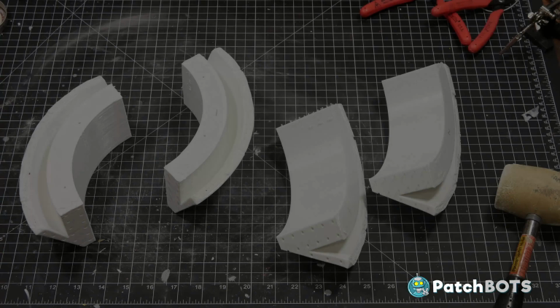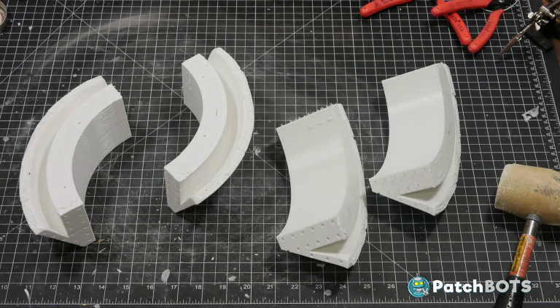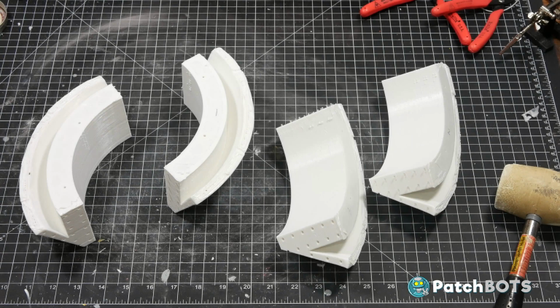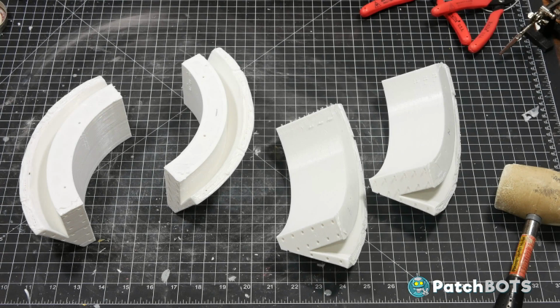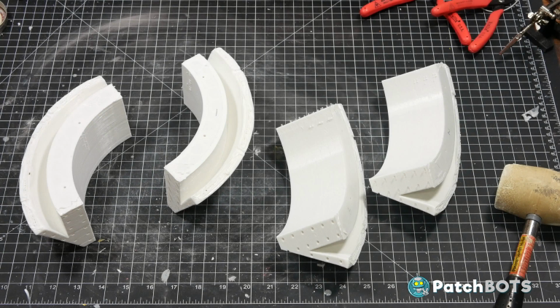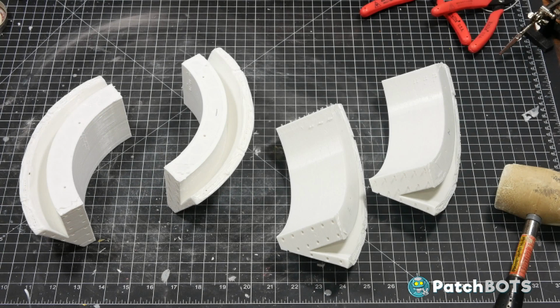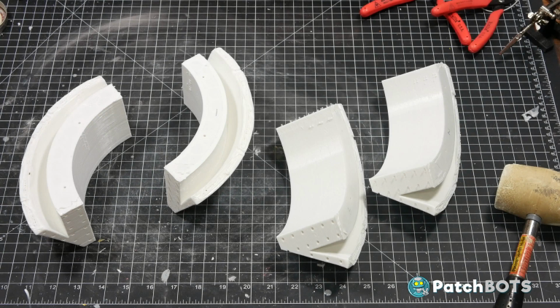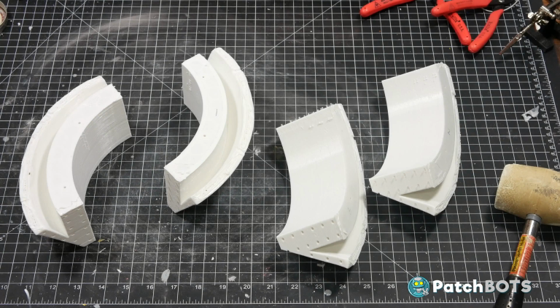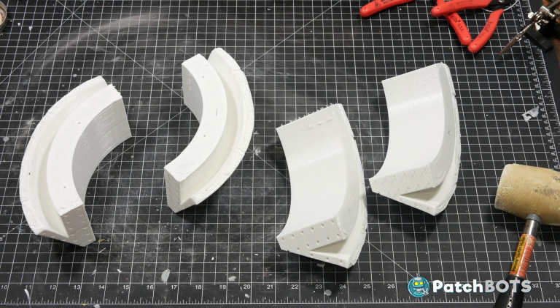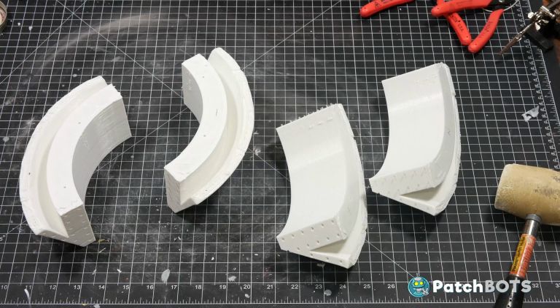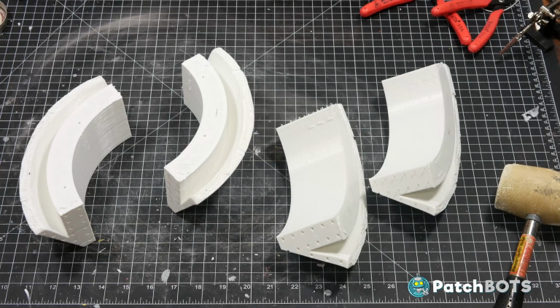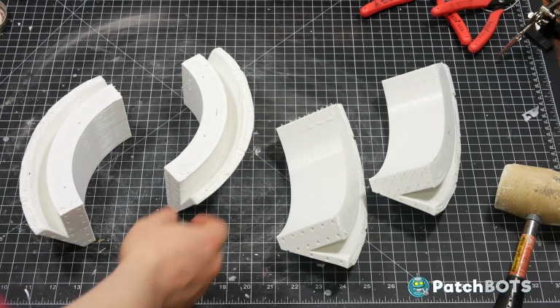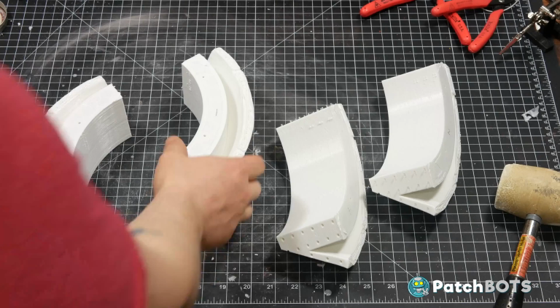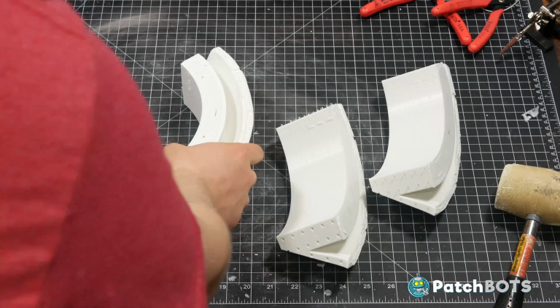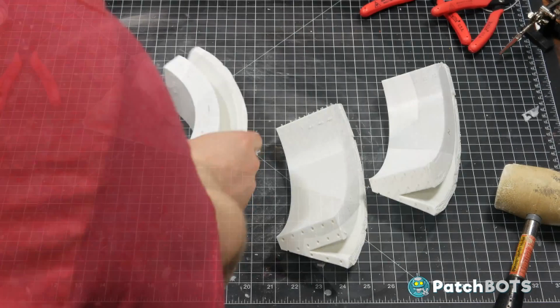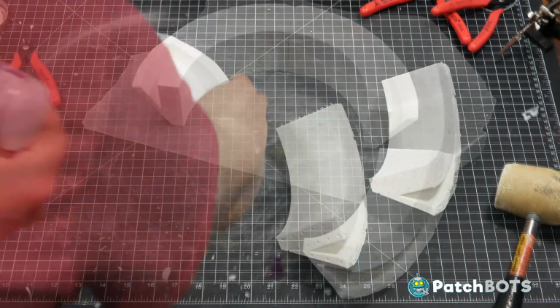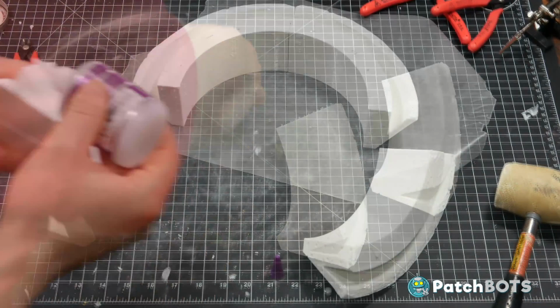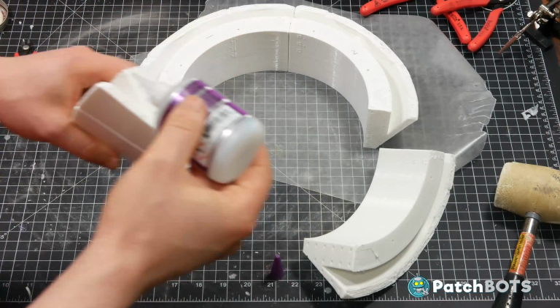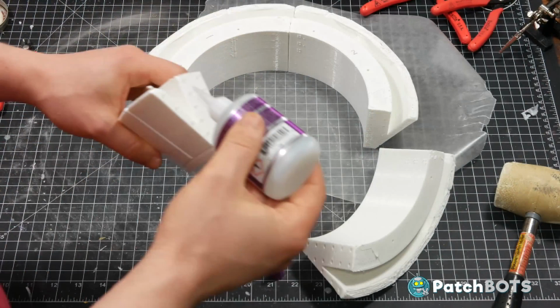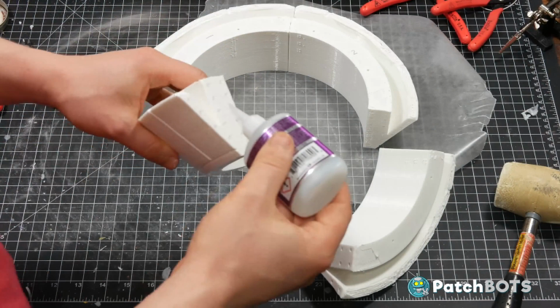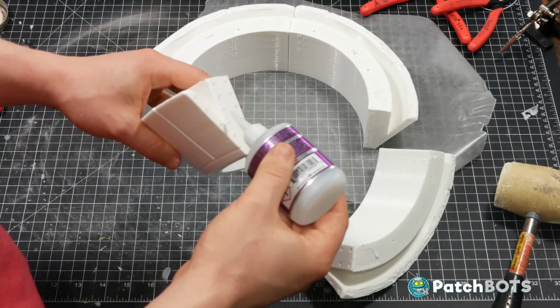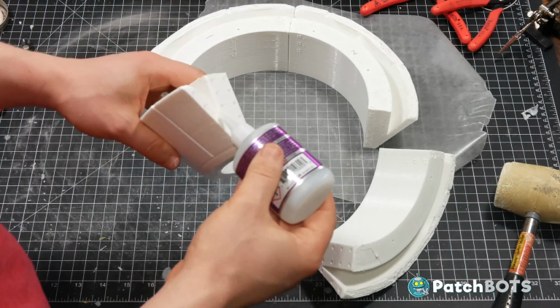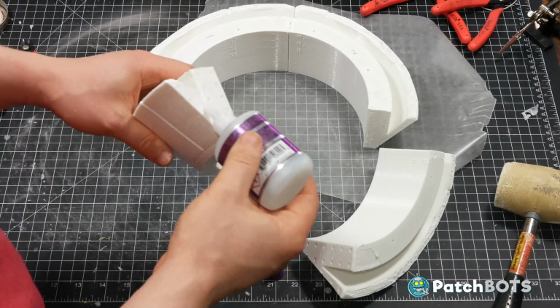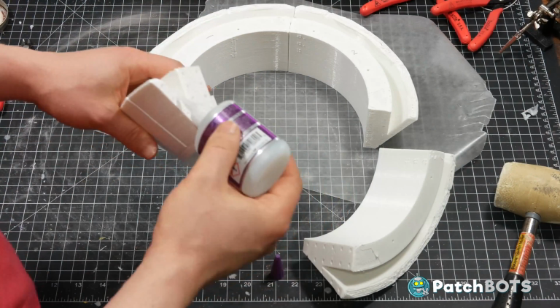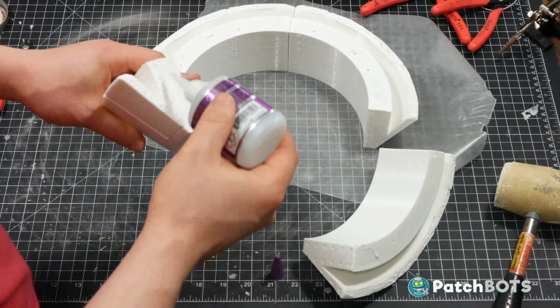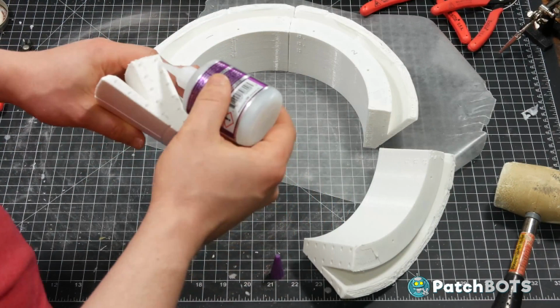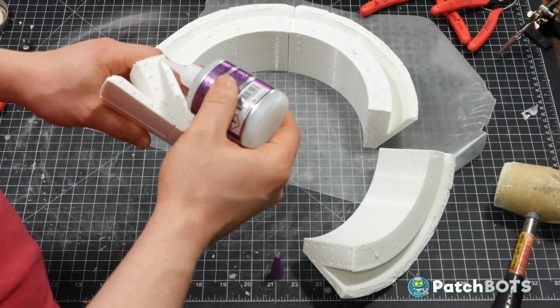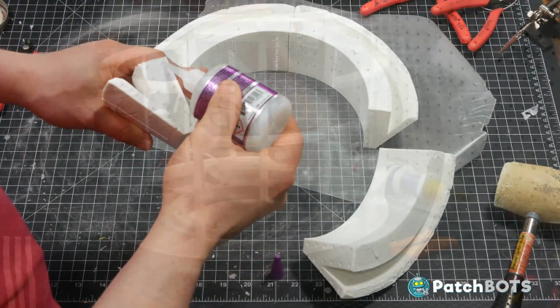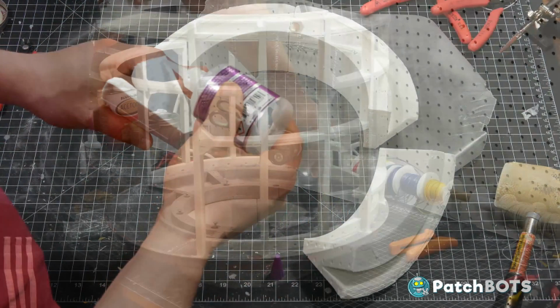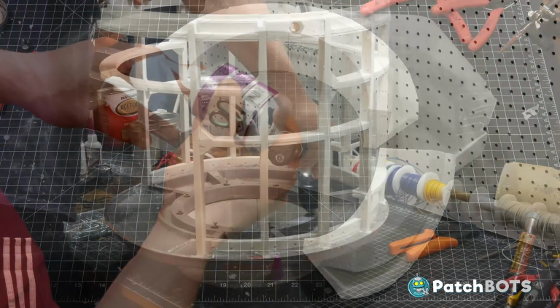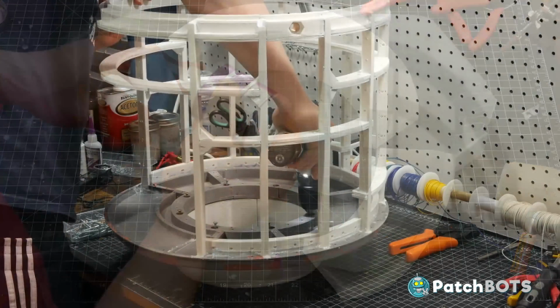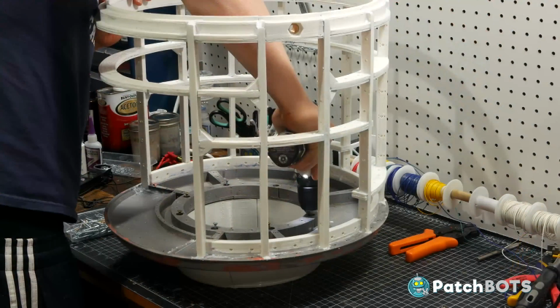I also printed out the skirt. It's printed in four pieces. I assembled it and screwed it onto the base using the pre-printed holes.